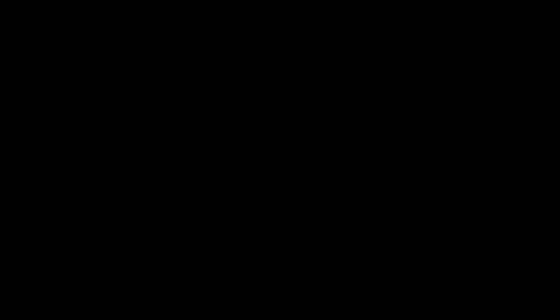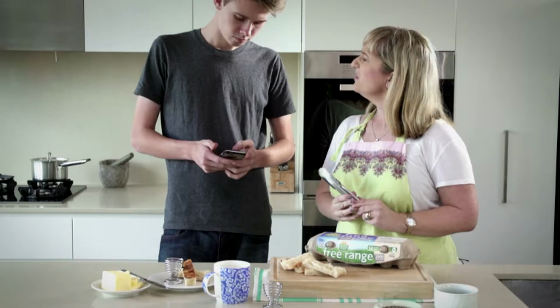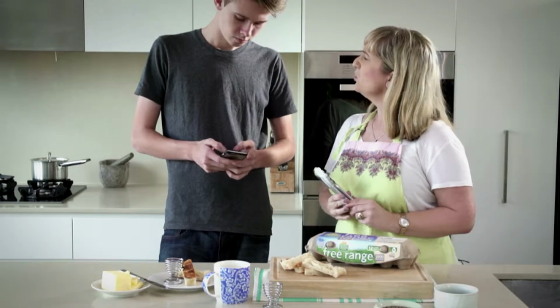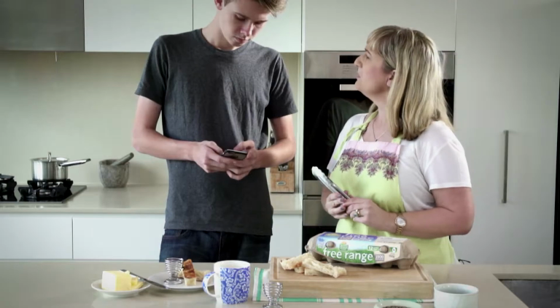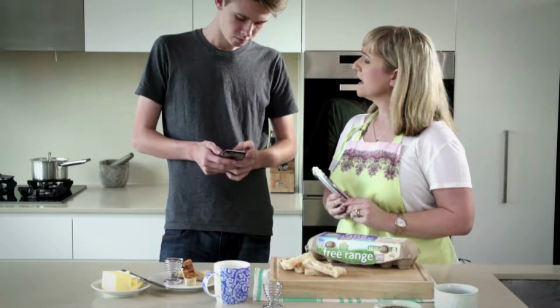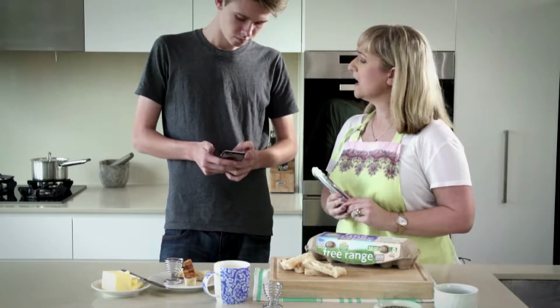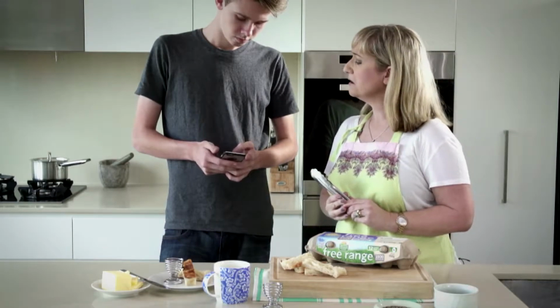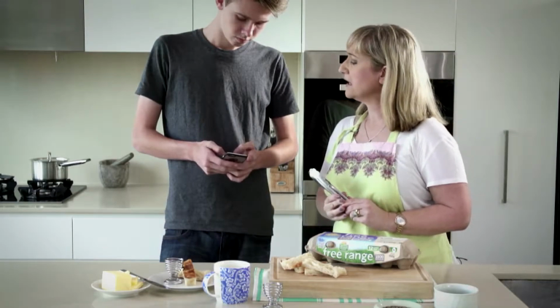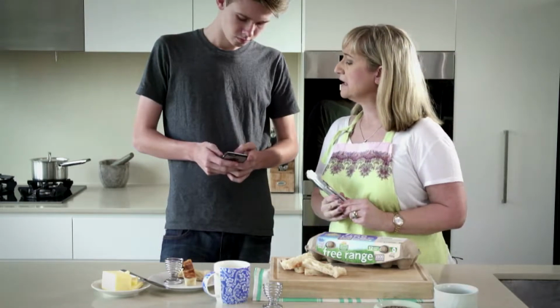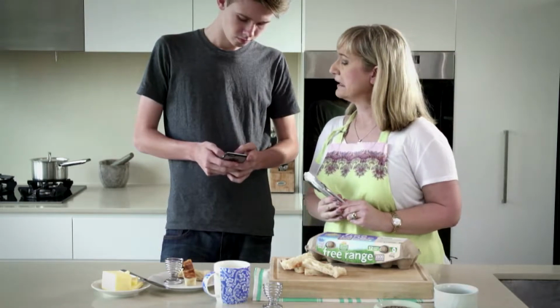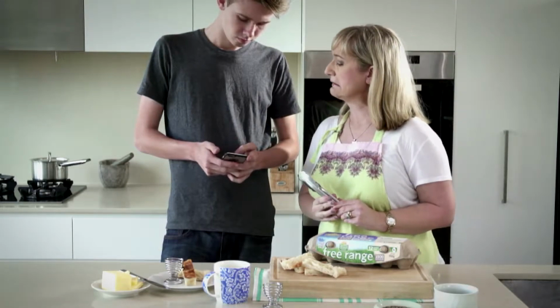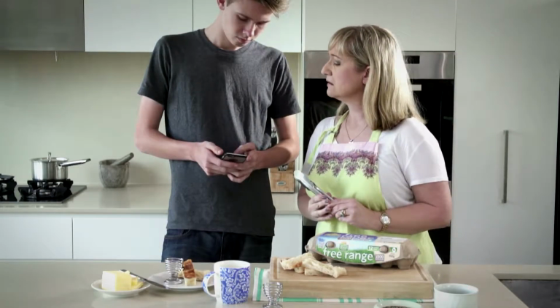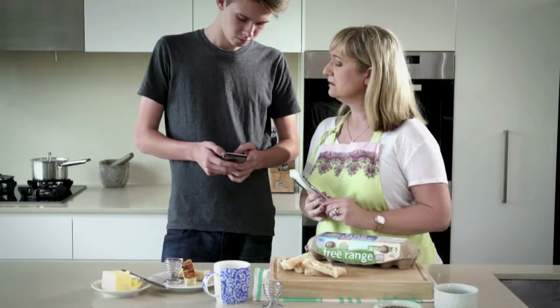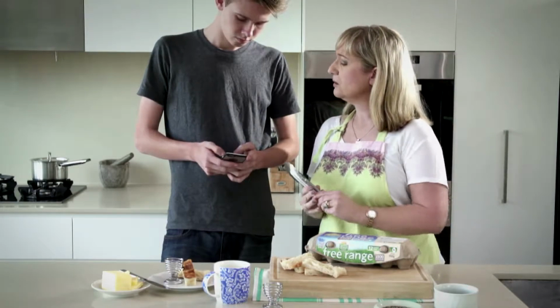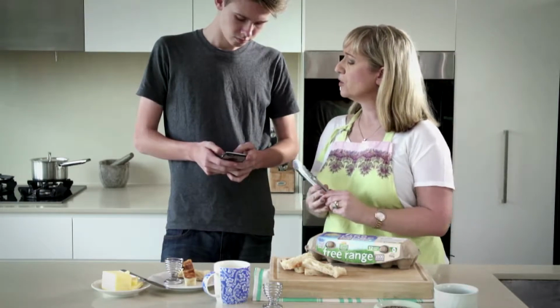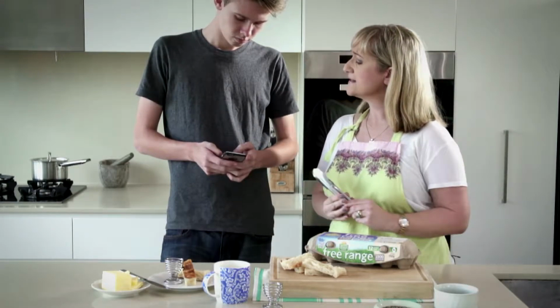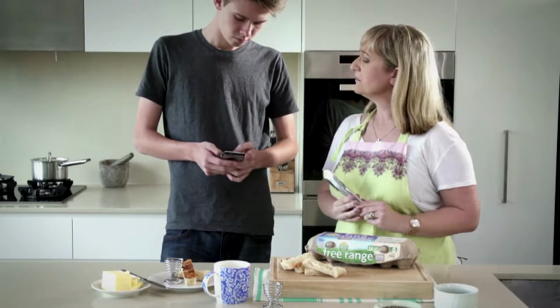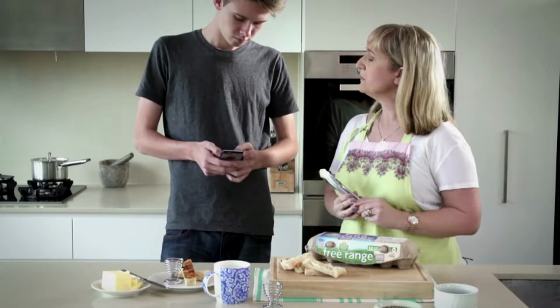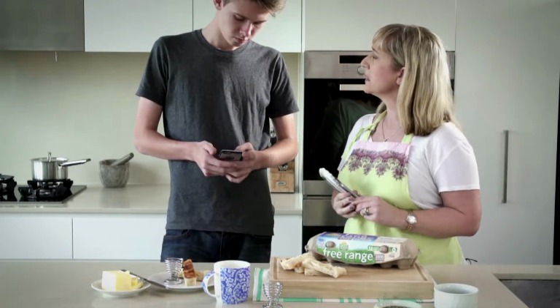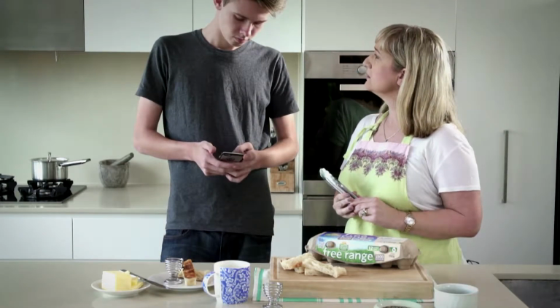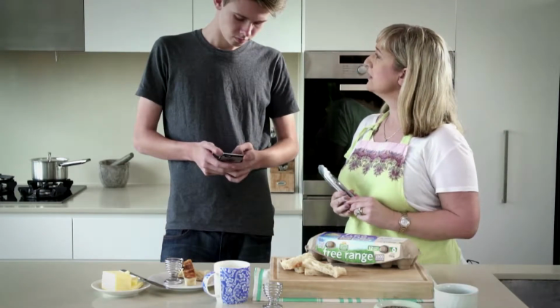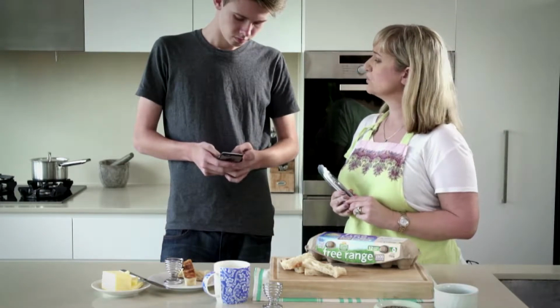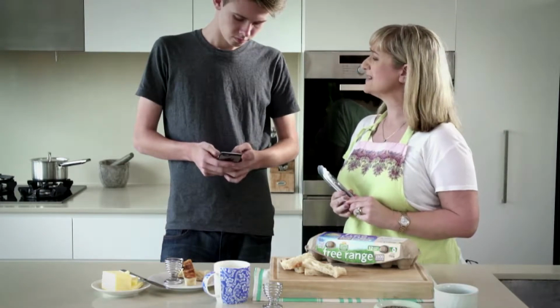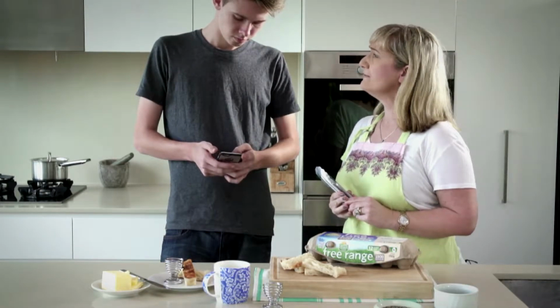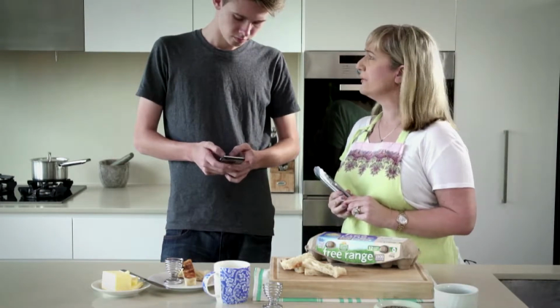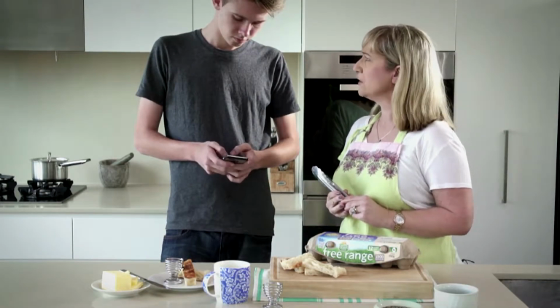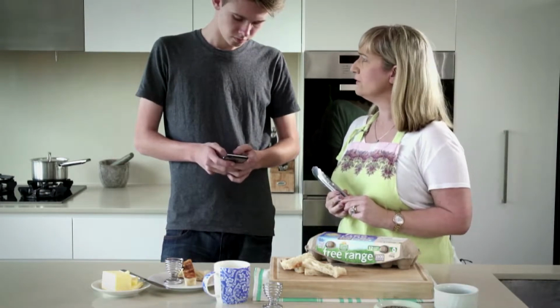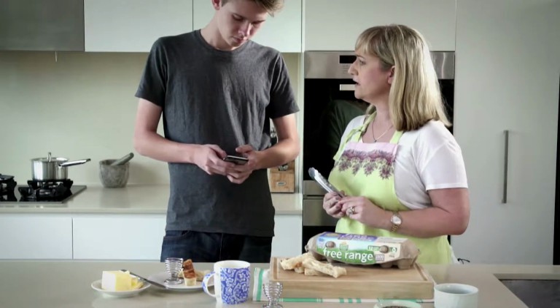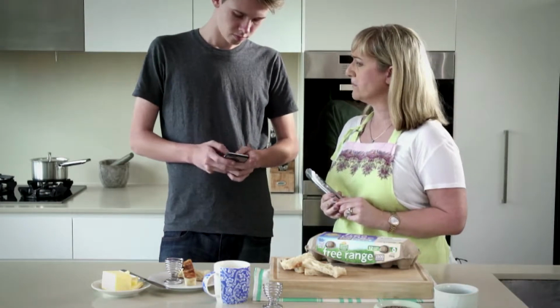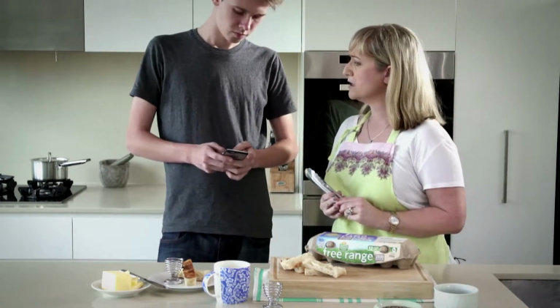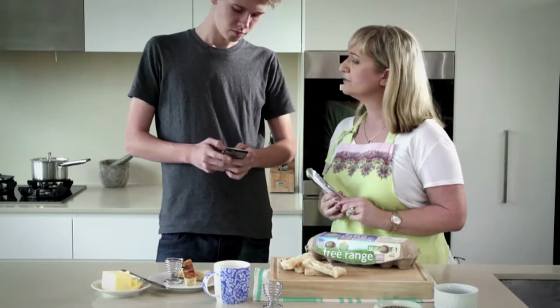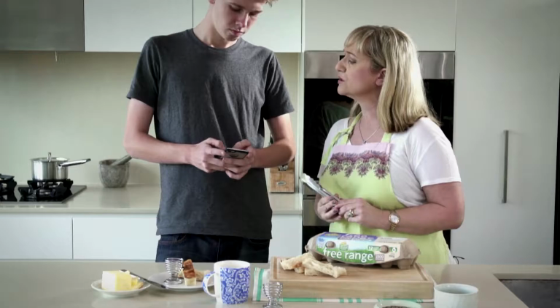Have you thought about colouring, Nath? You could borrow some of my colouring books — it's very good for your mindfulness.